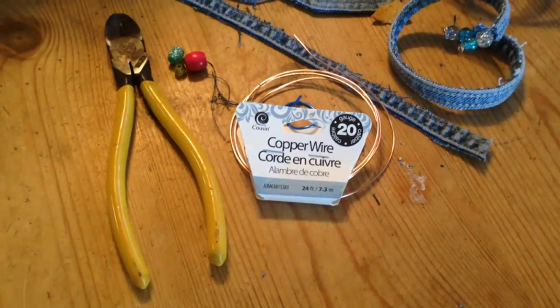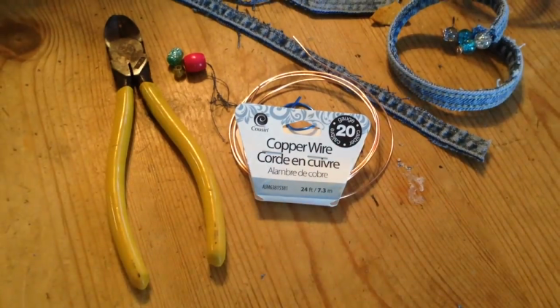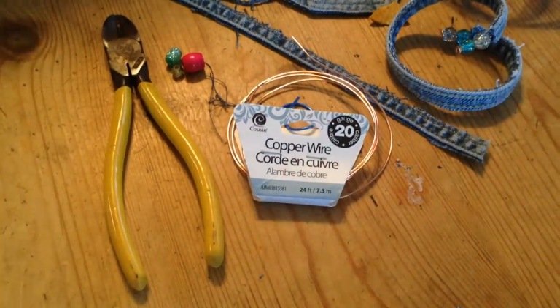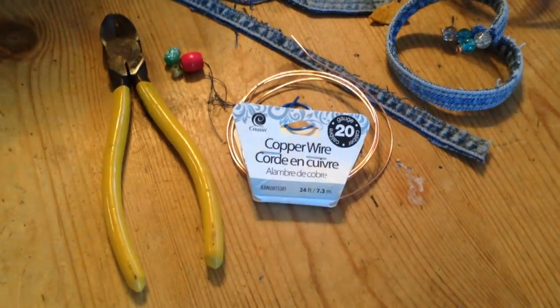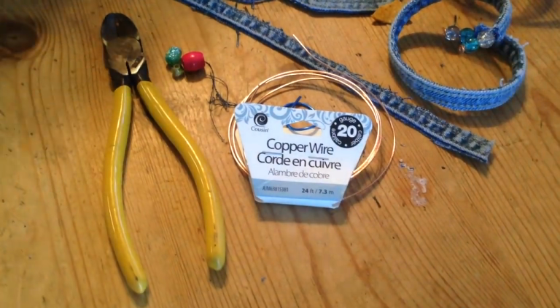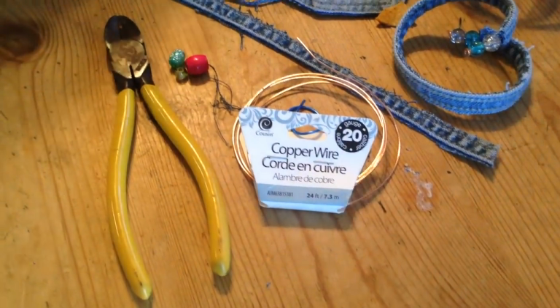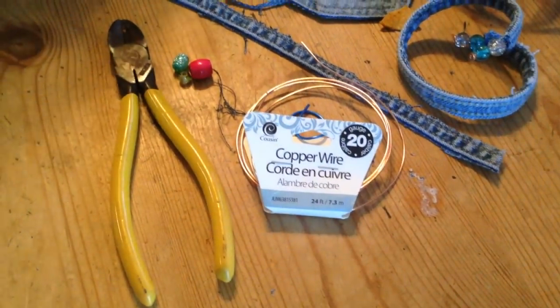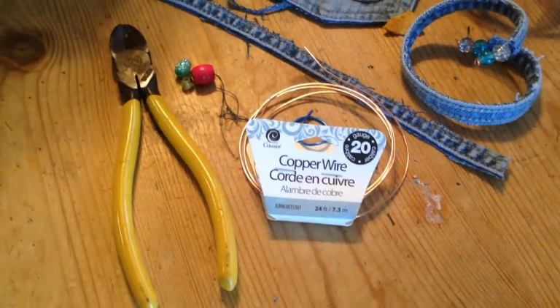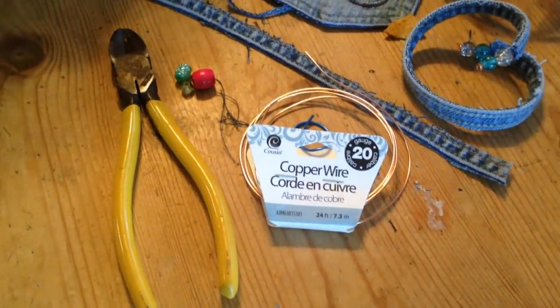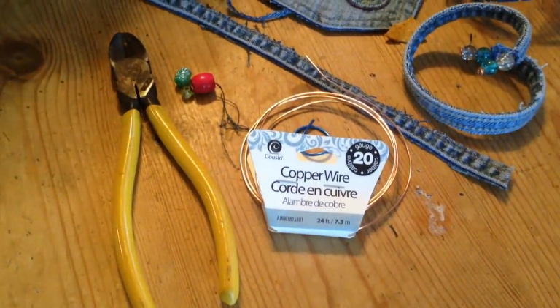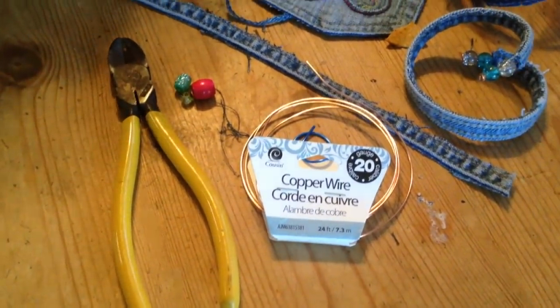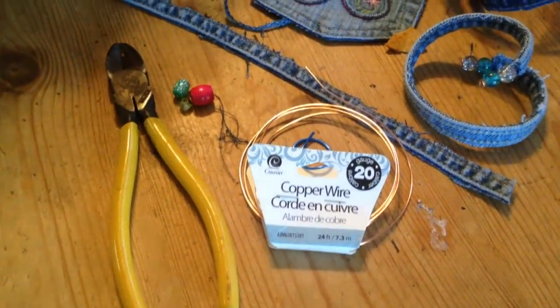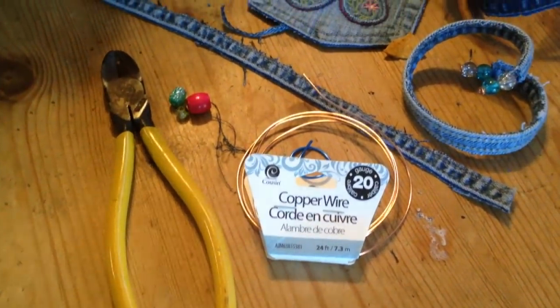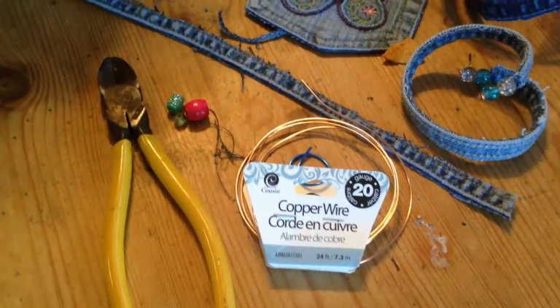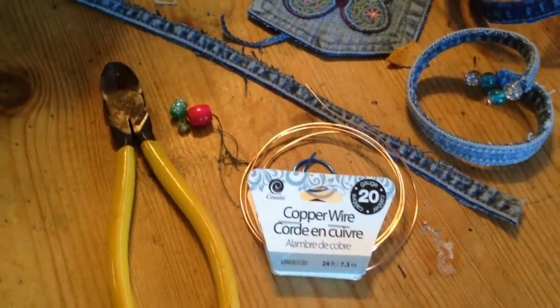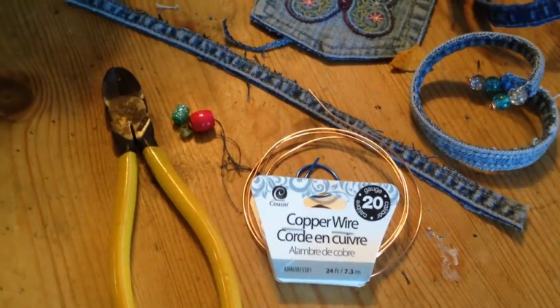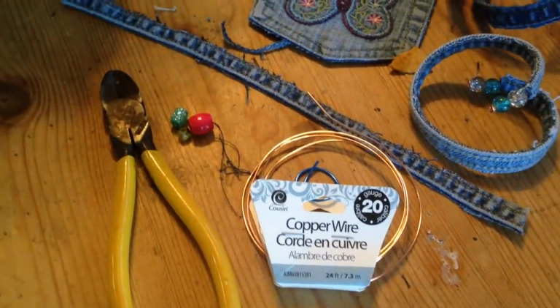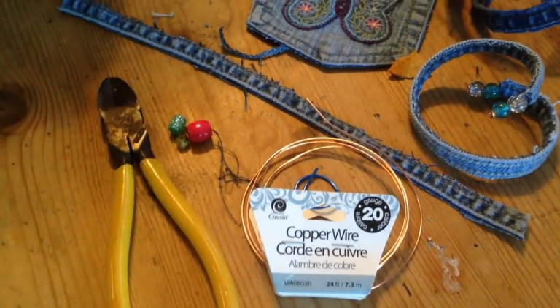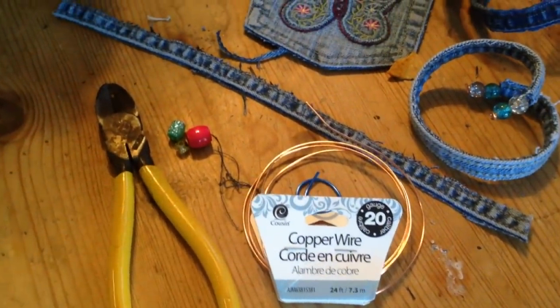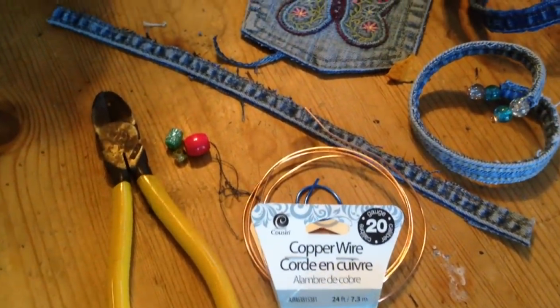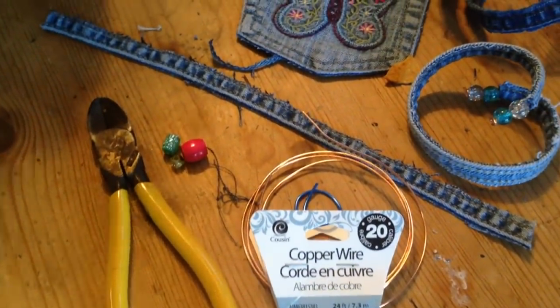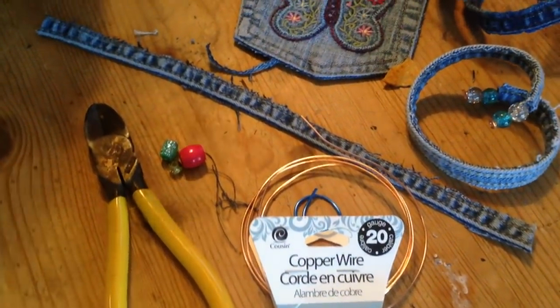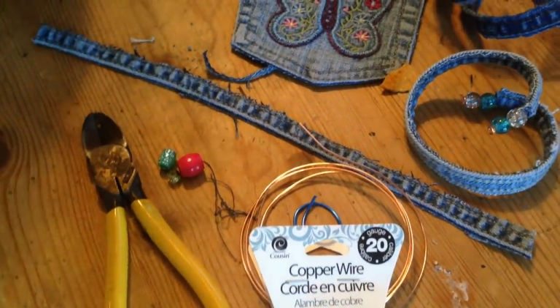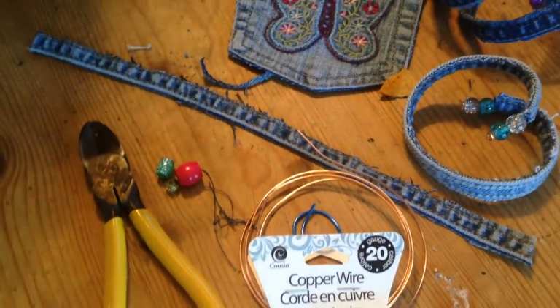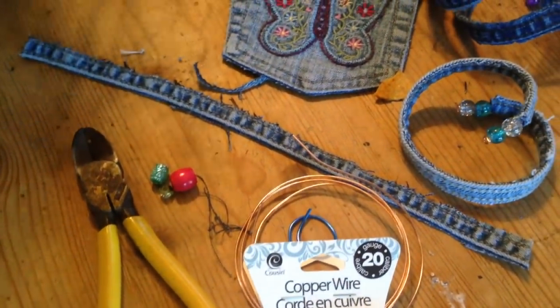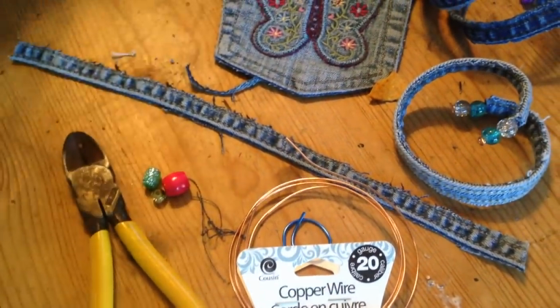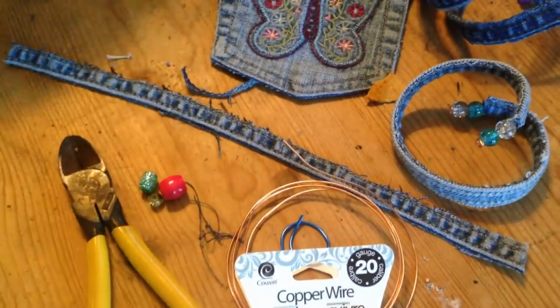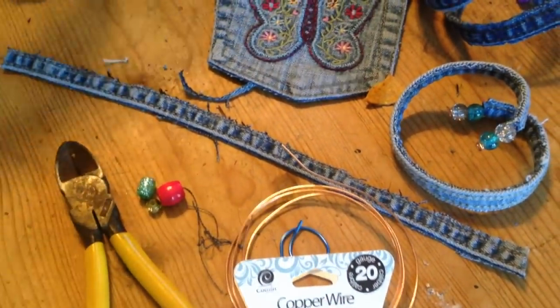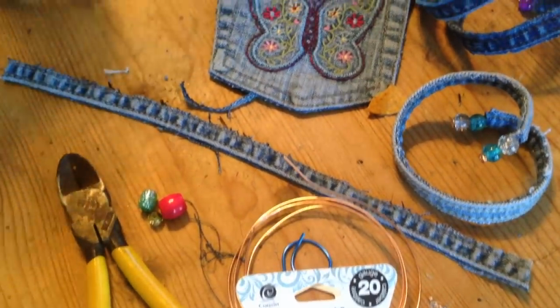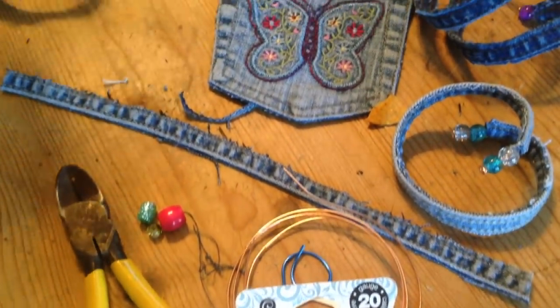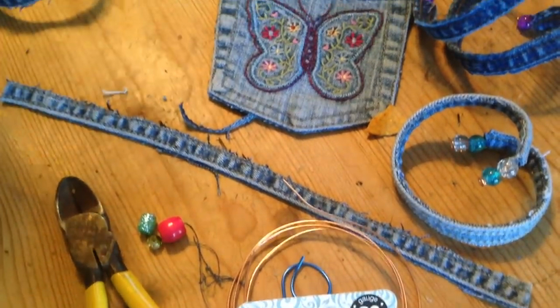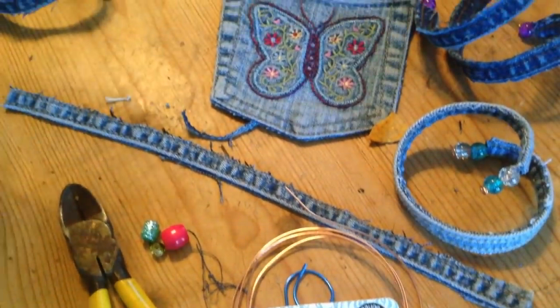What you need is copper wire, wire cutters, beads, and old jeans.